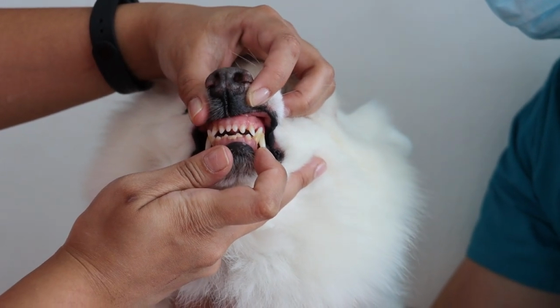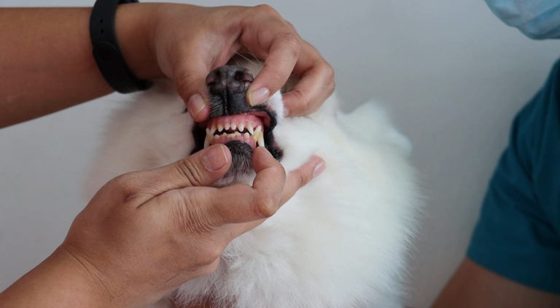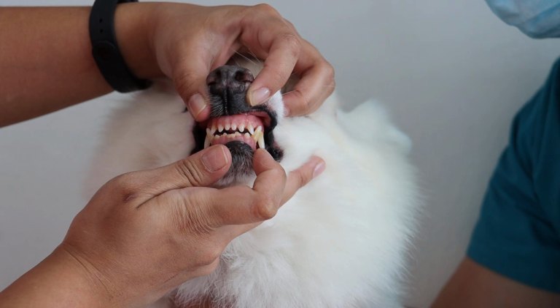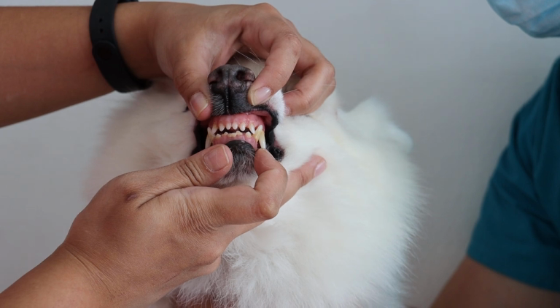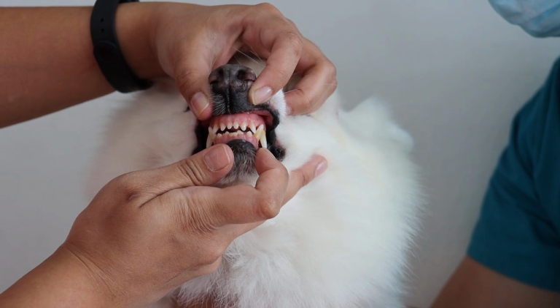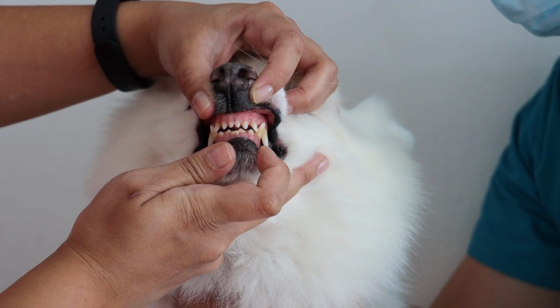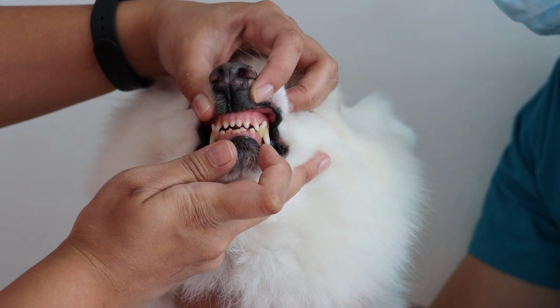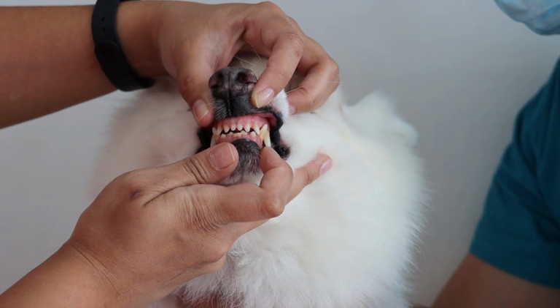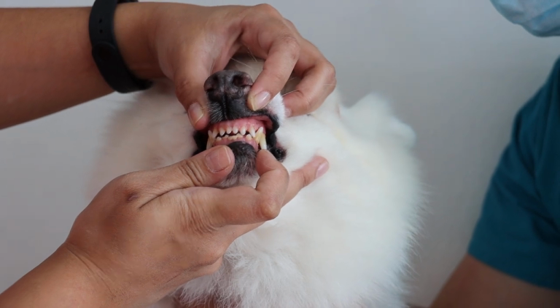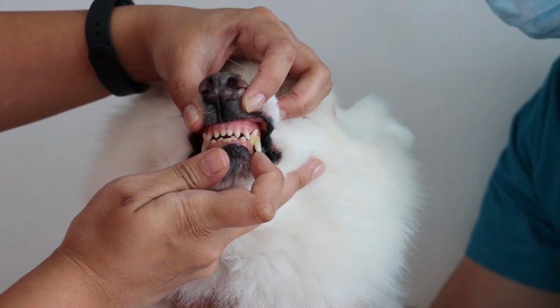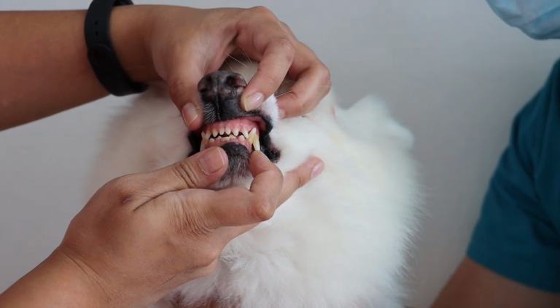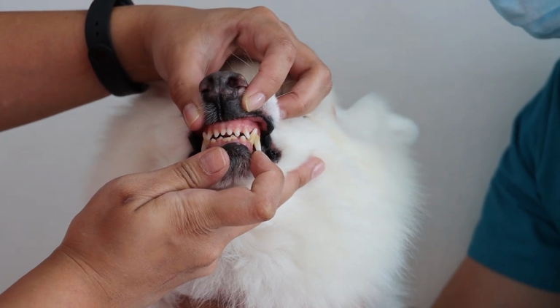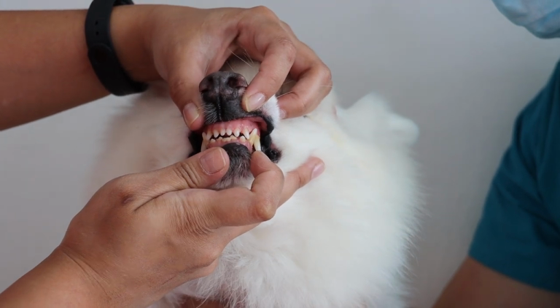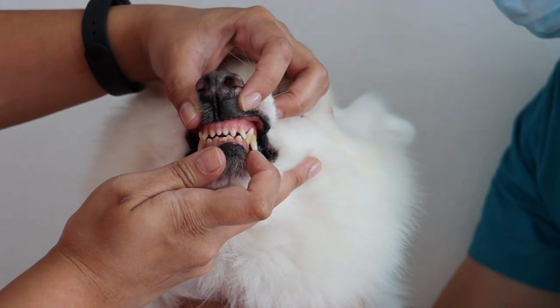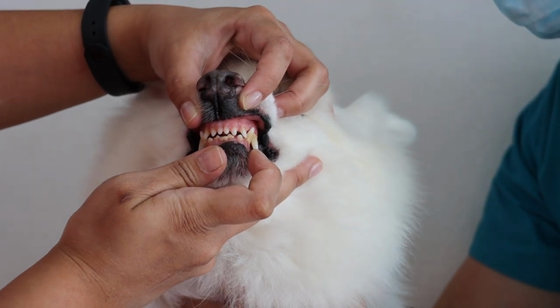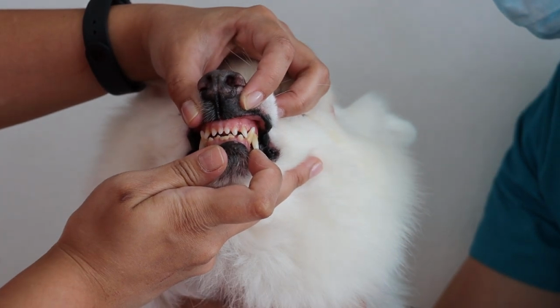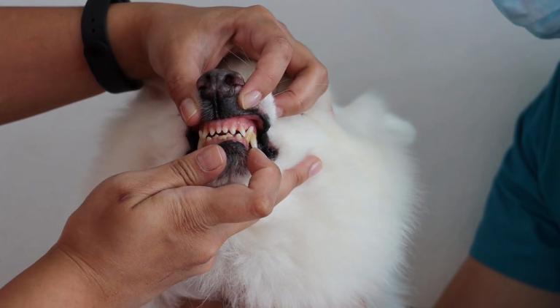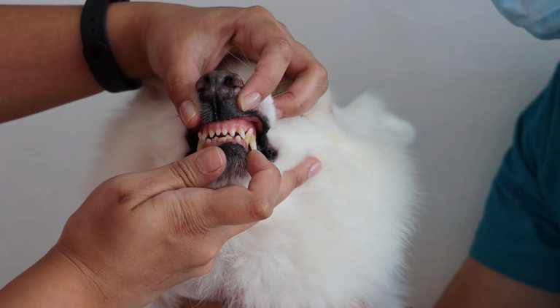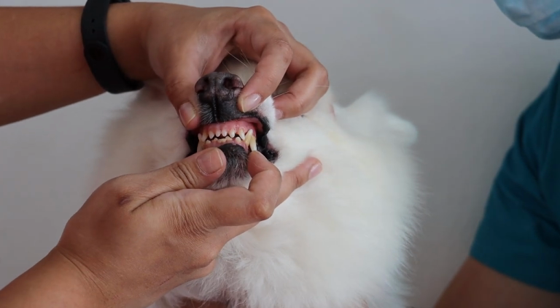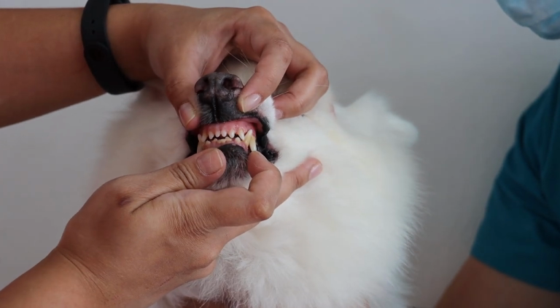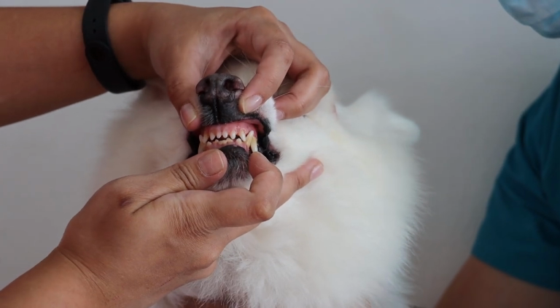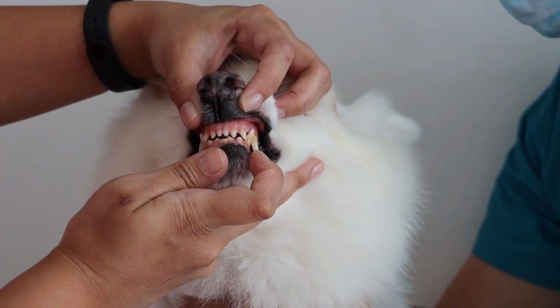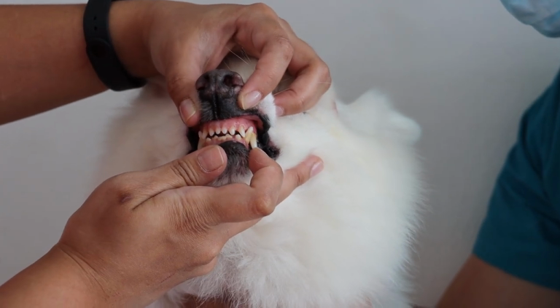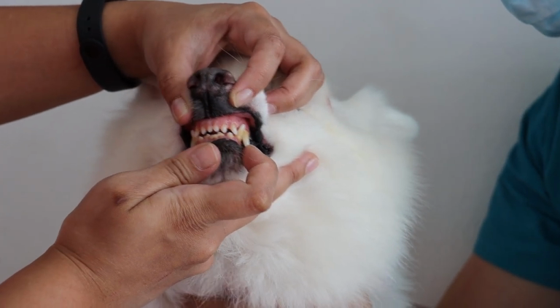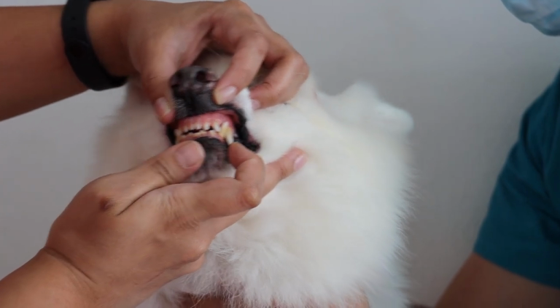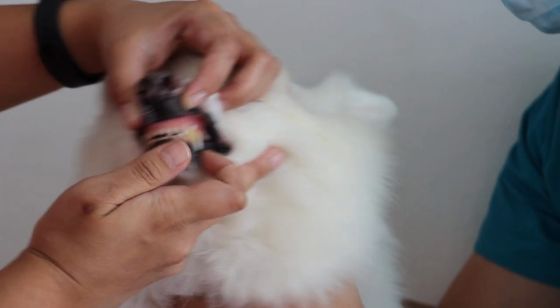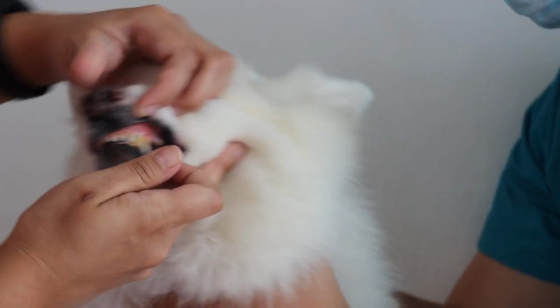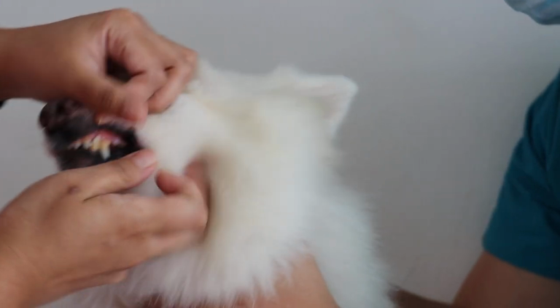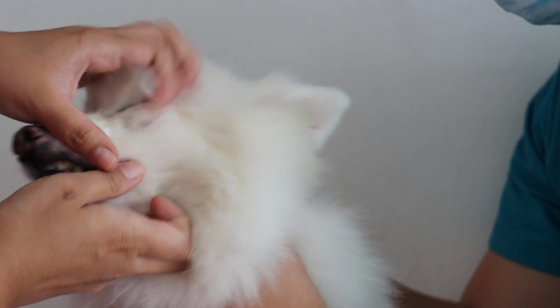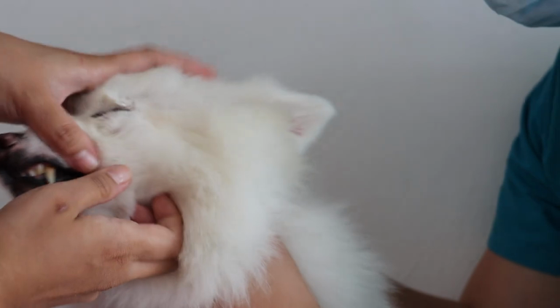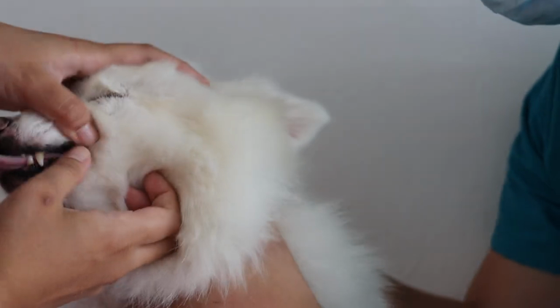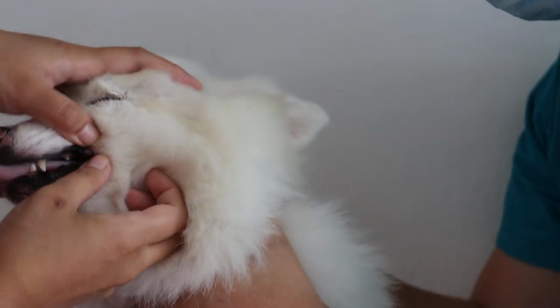Any teeth loss? No. Any loose teeth? No. Okay, back to the left, the lateral view again.